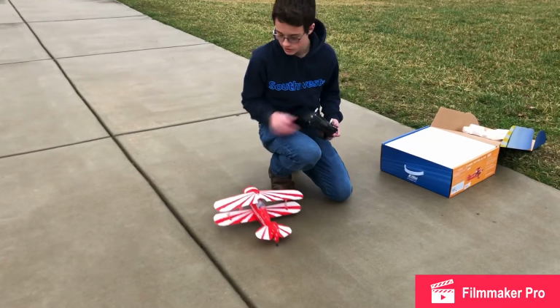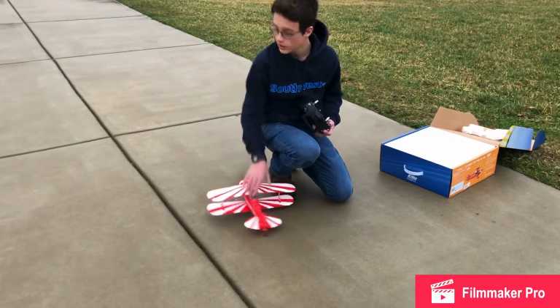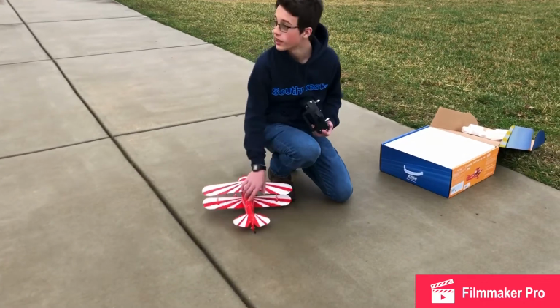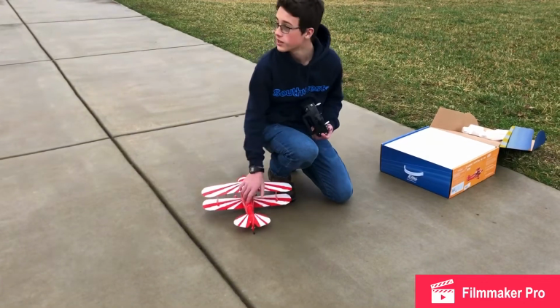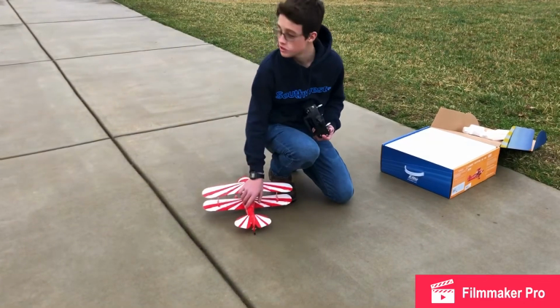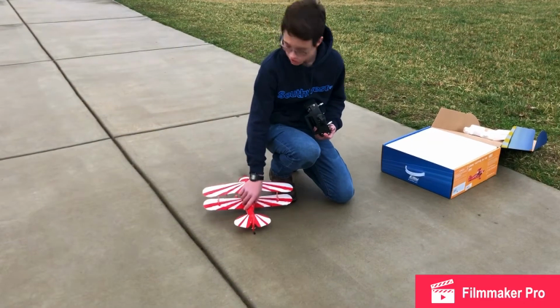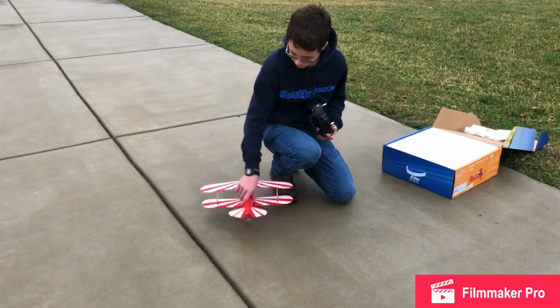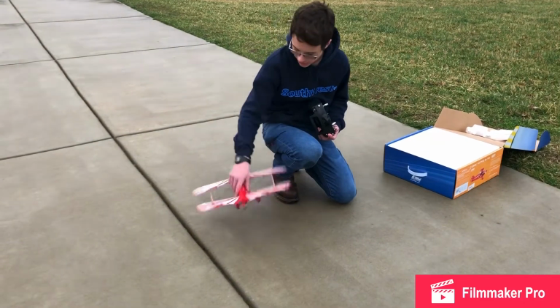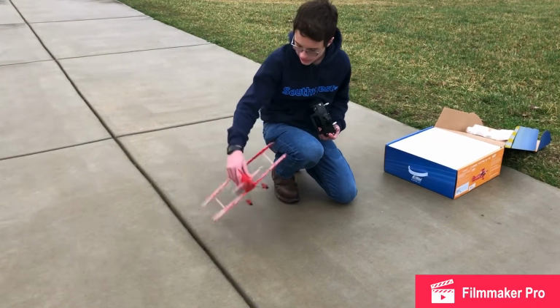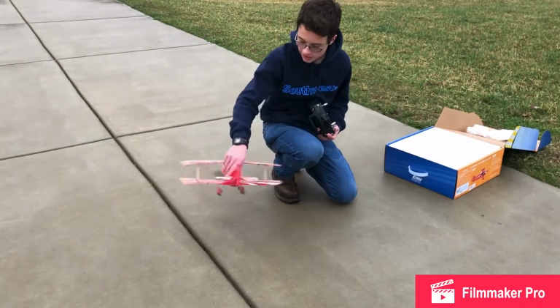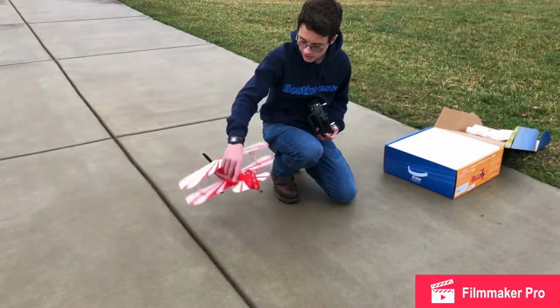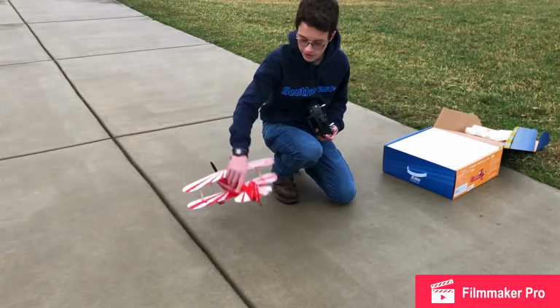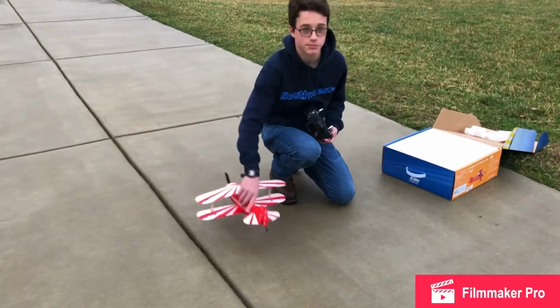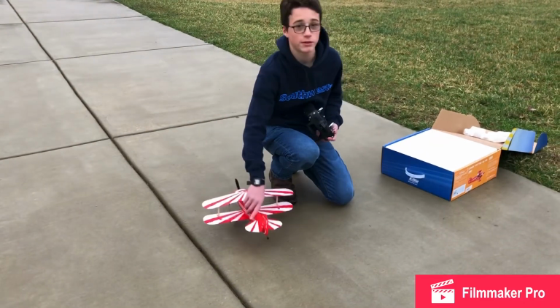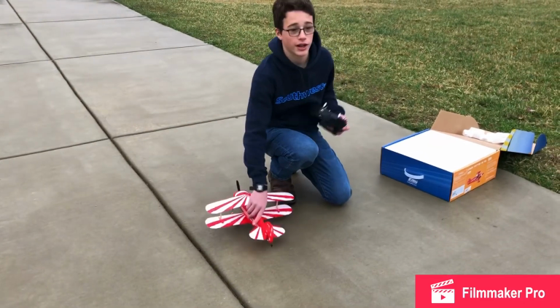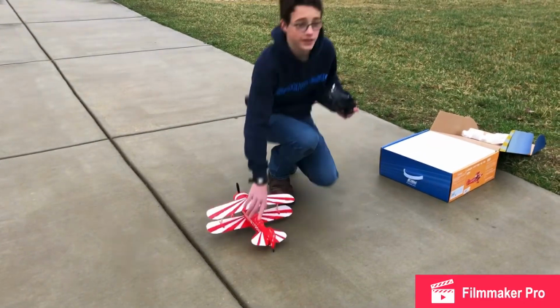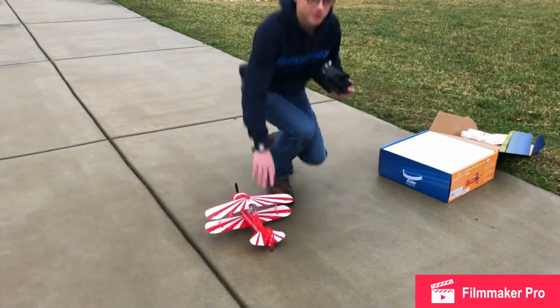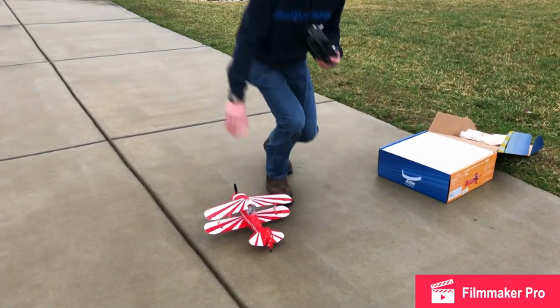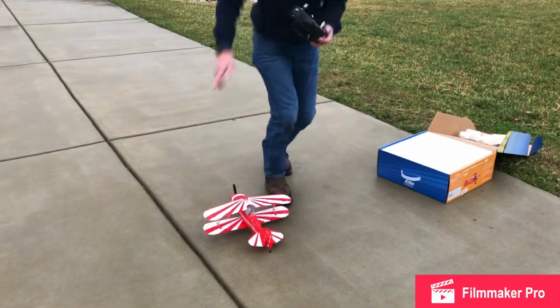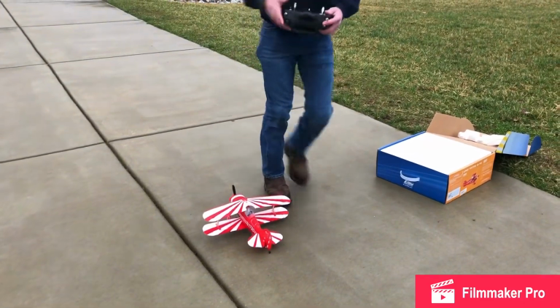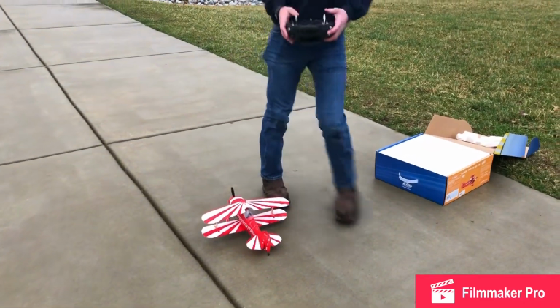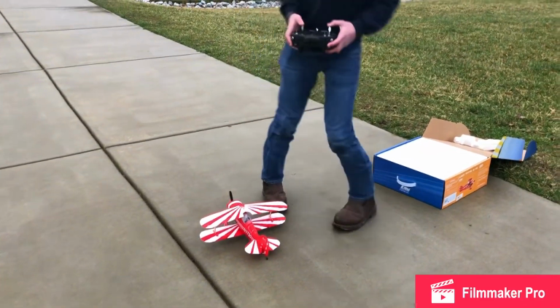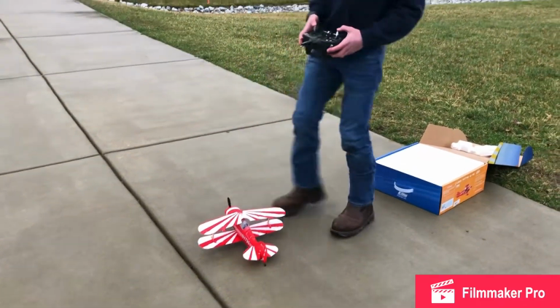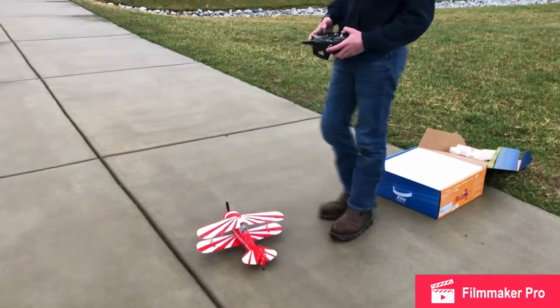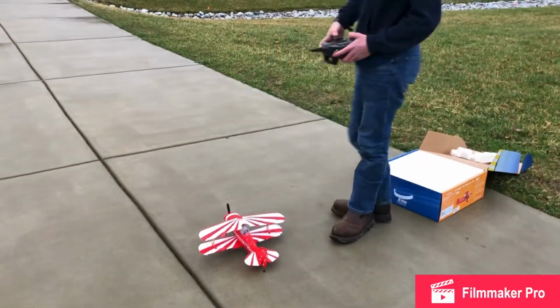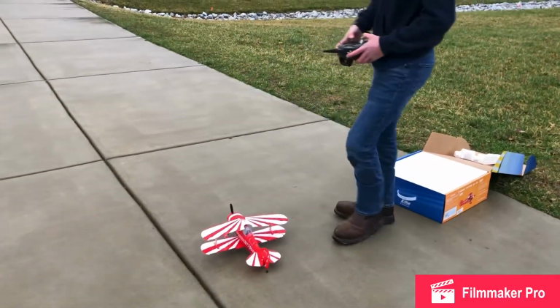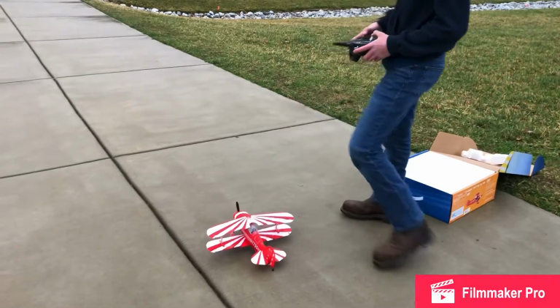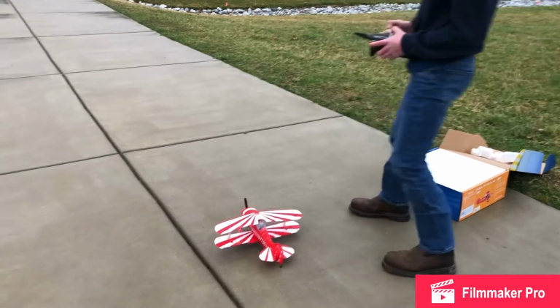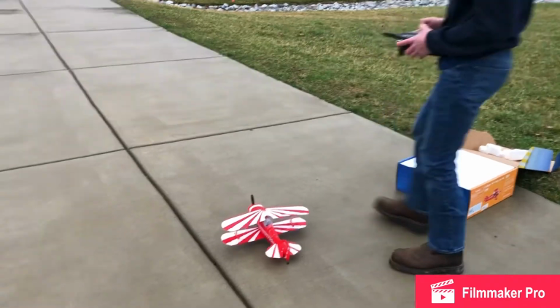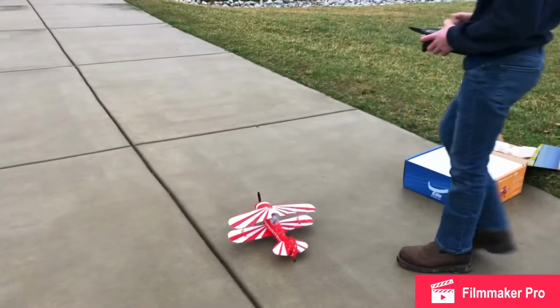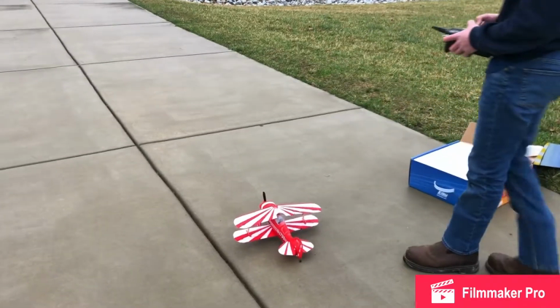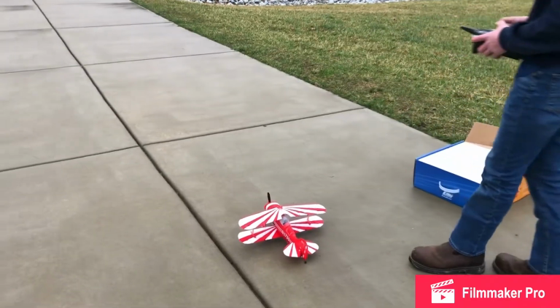I guess it's starting to rain again — it's been raining, if you can't tell. And he cannot get enough of this flying stuff.